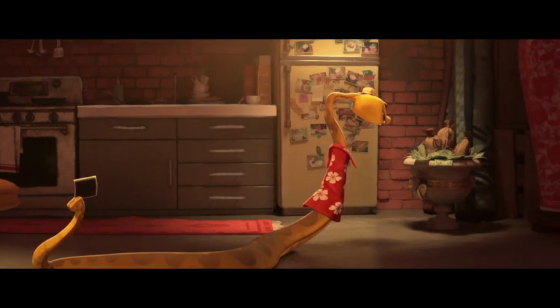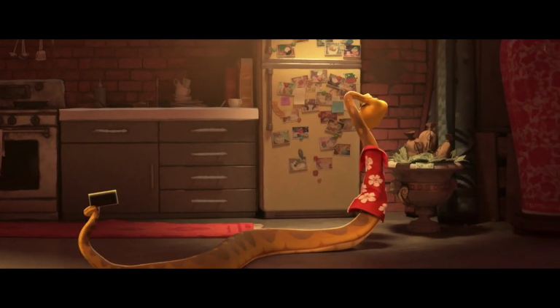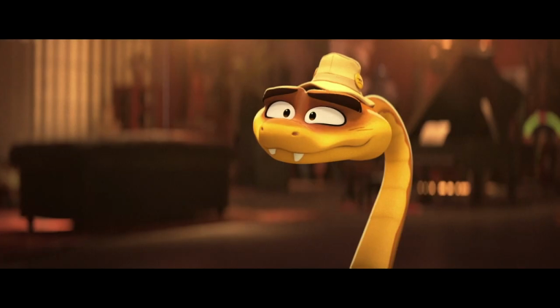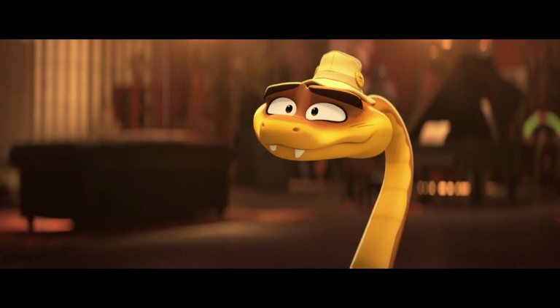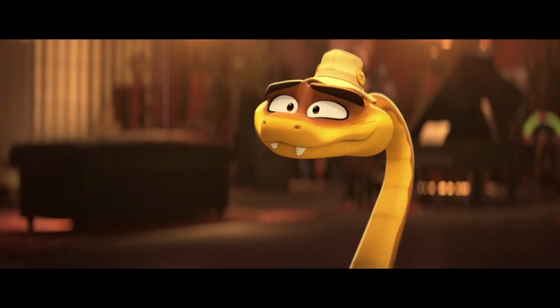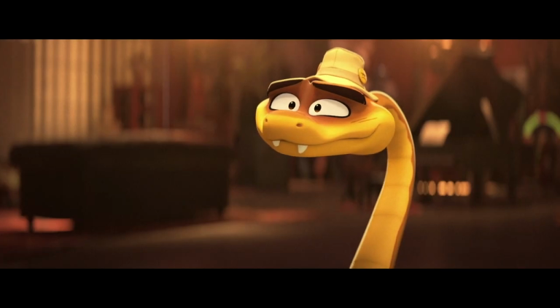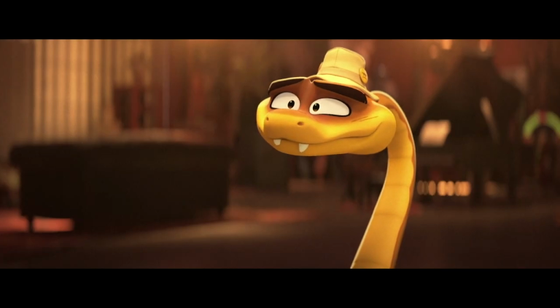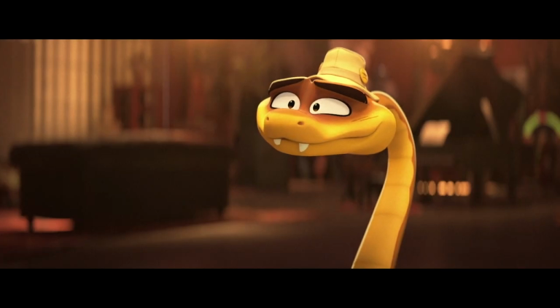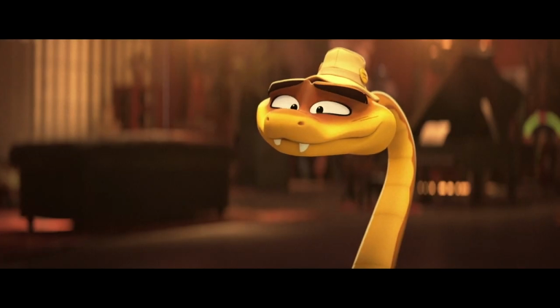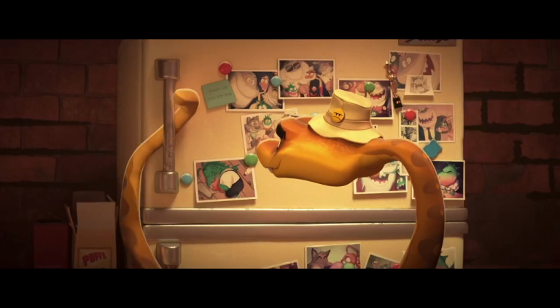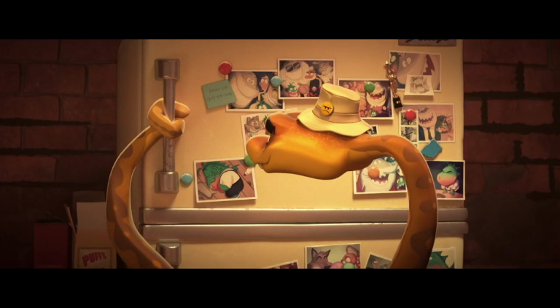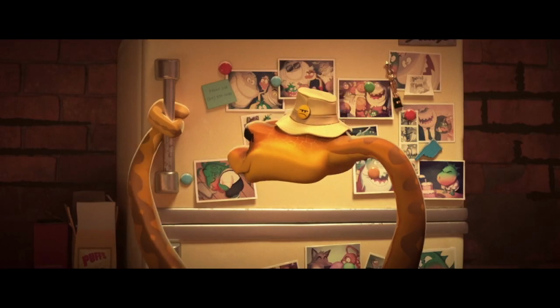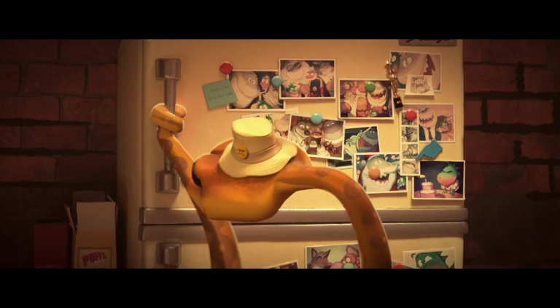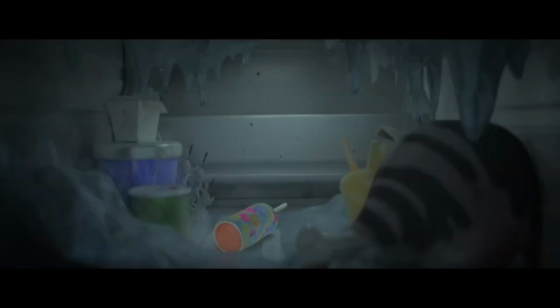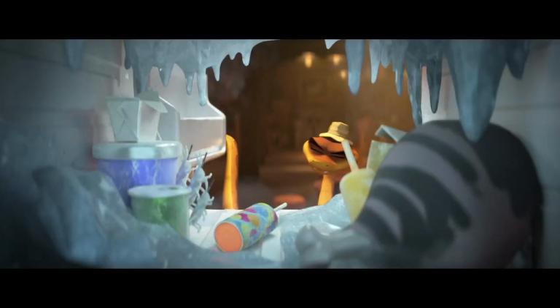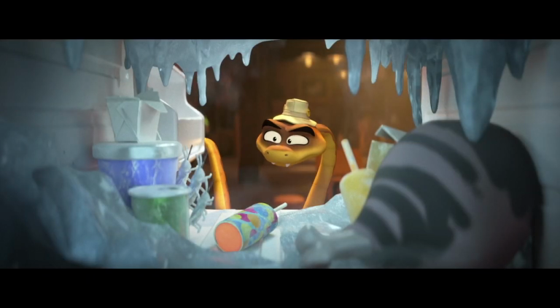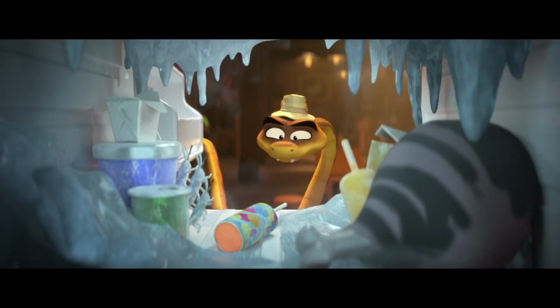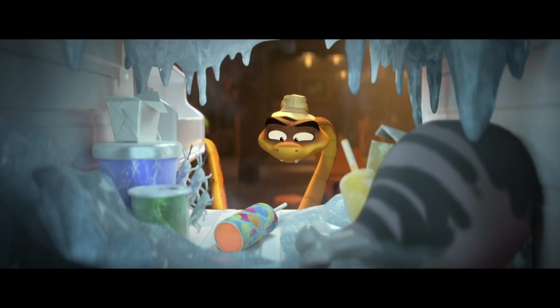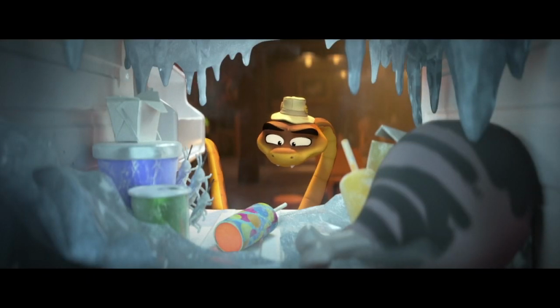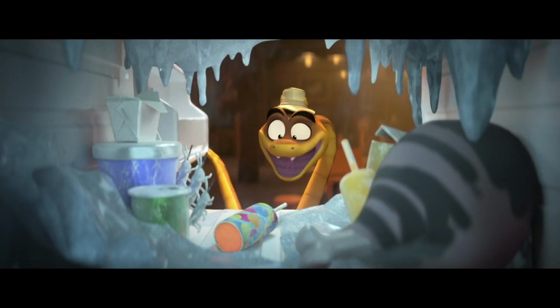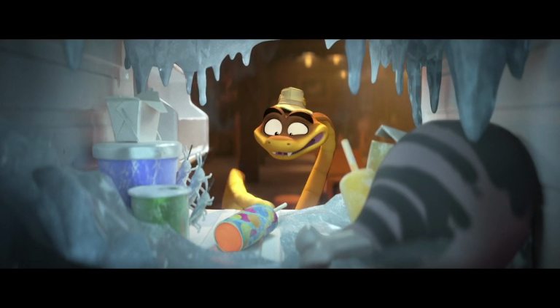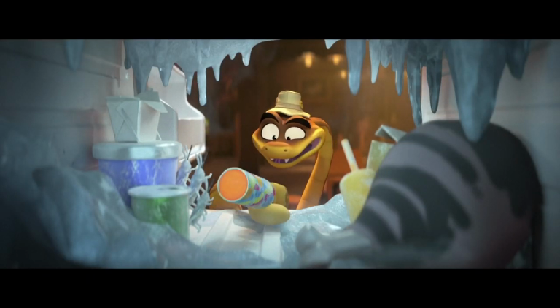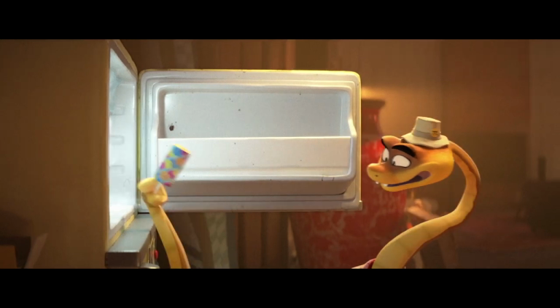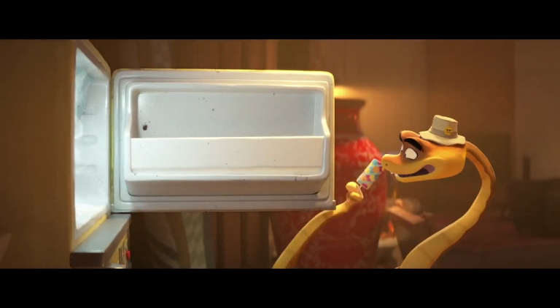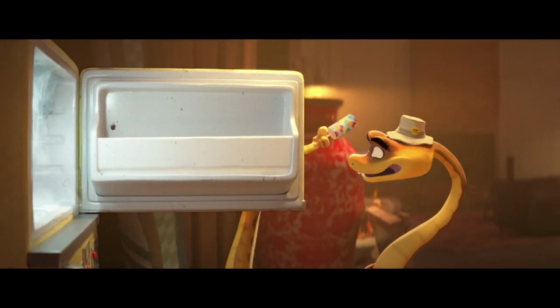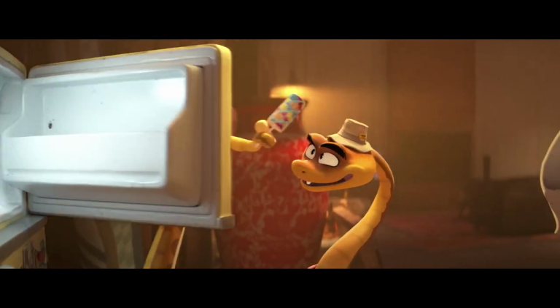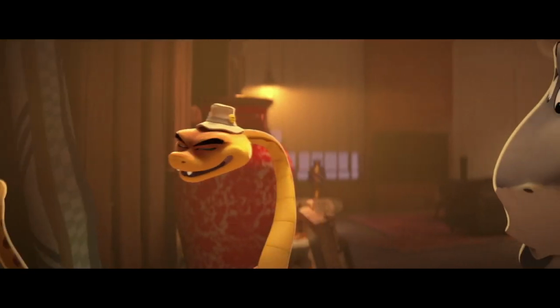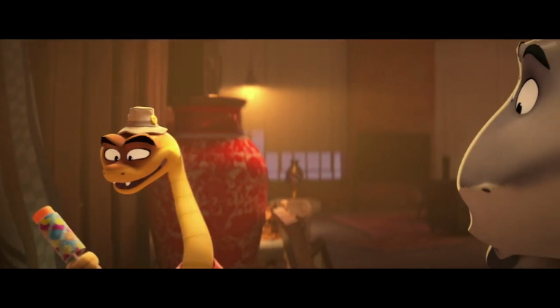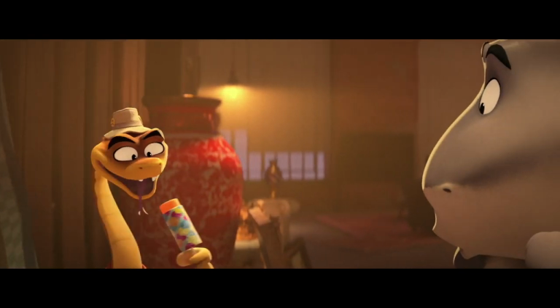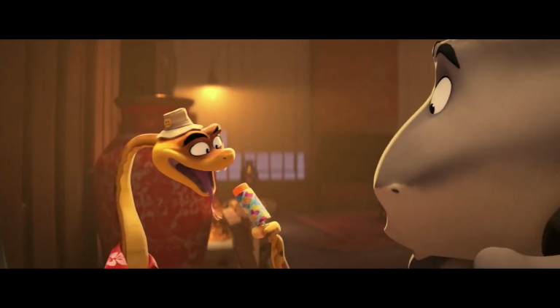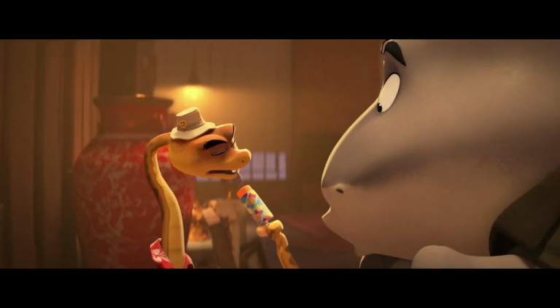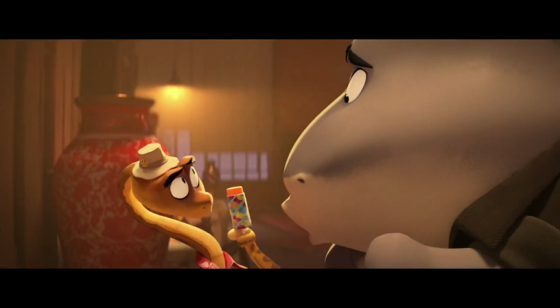Hey you, I can trust you, right? I have some new frozen treat flavors I want to try, but I don't want Shark to find them.